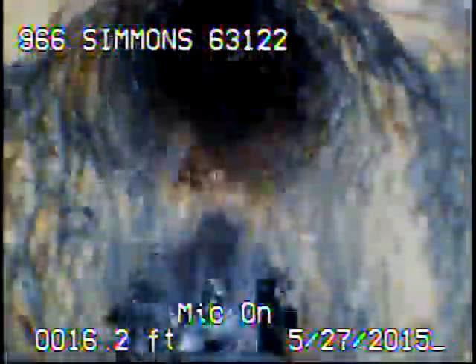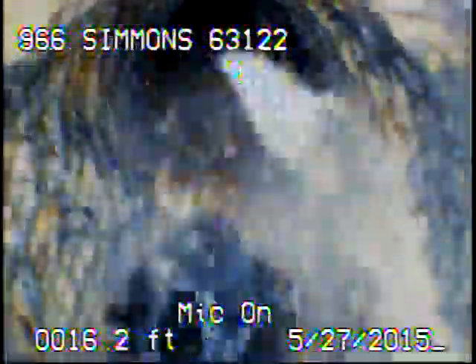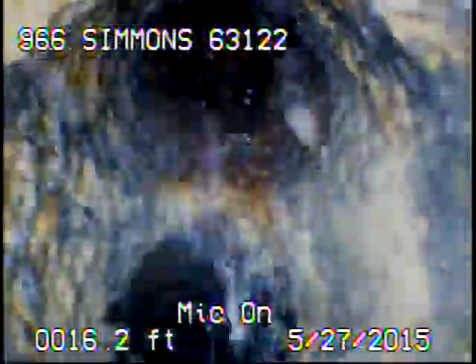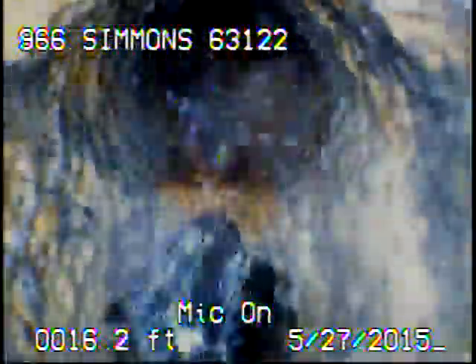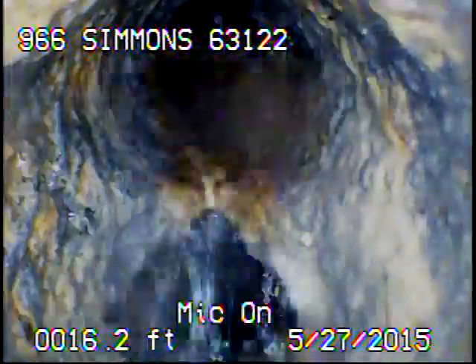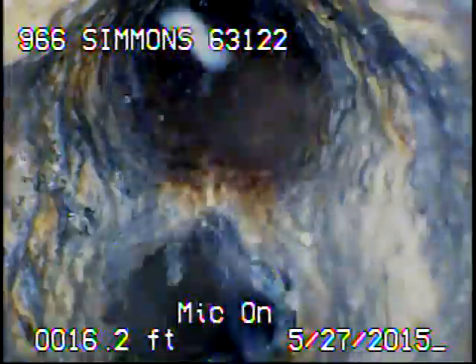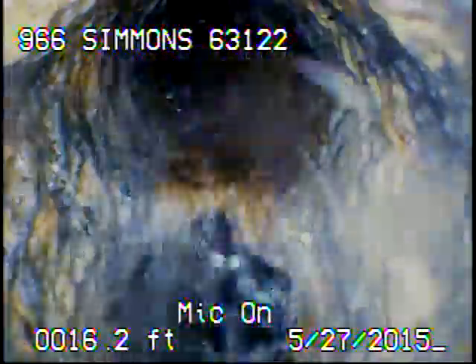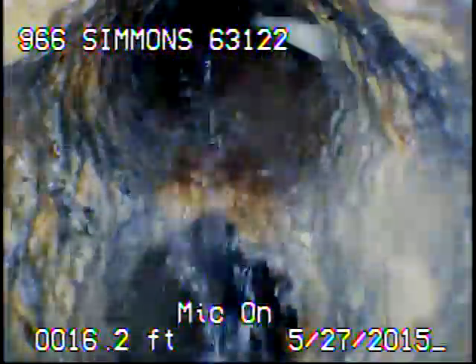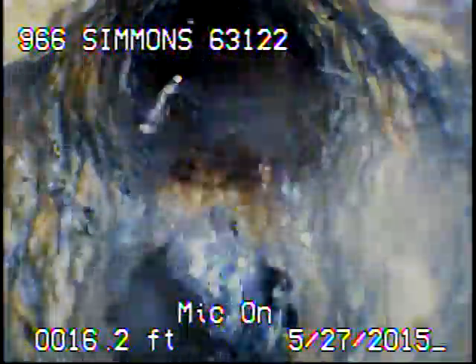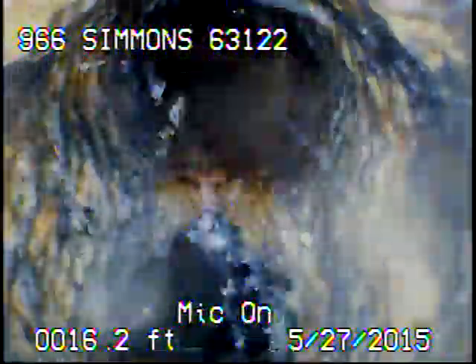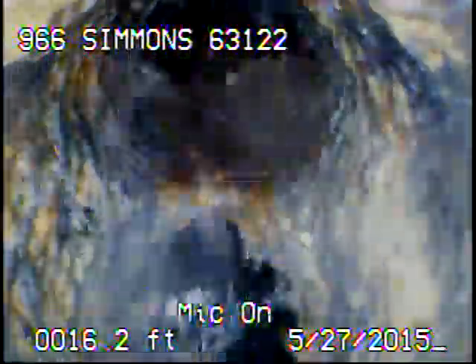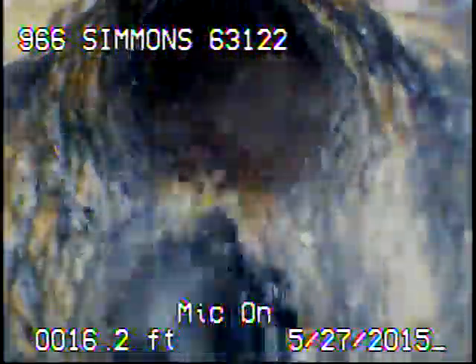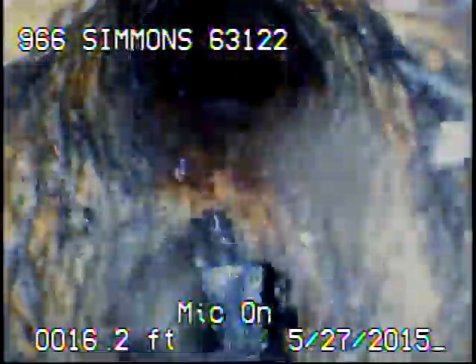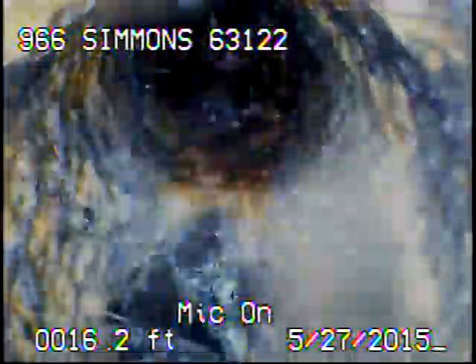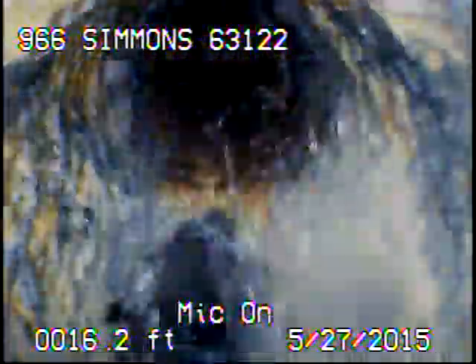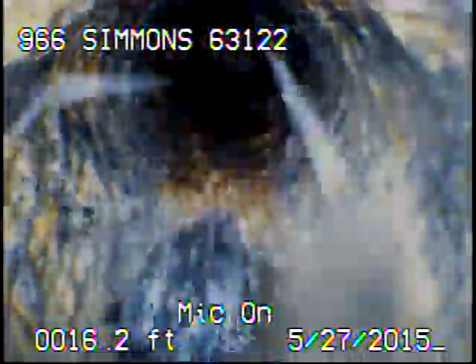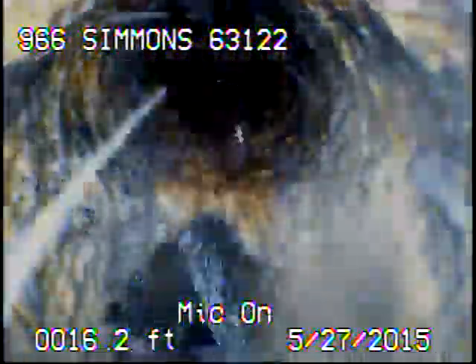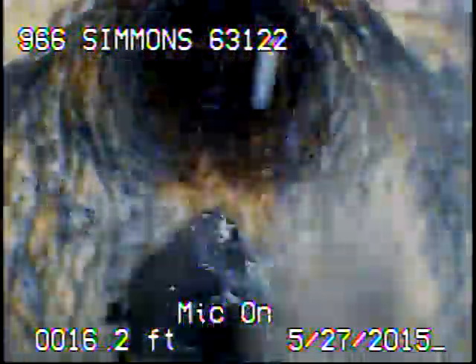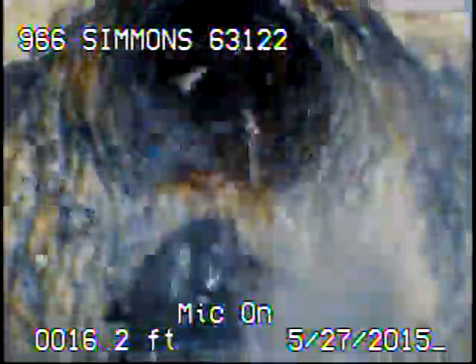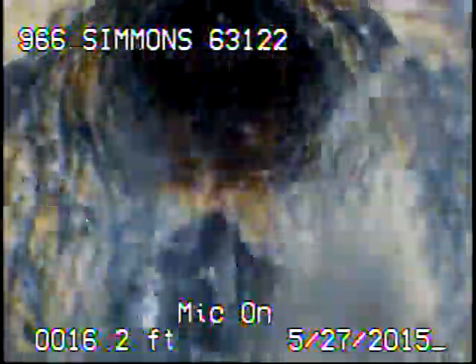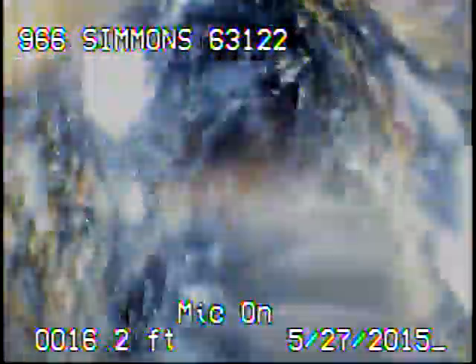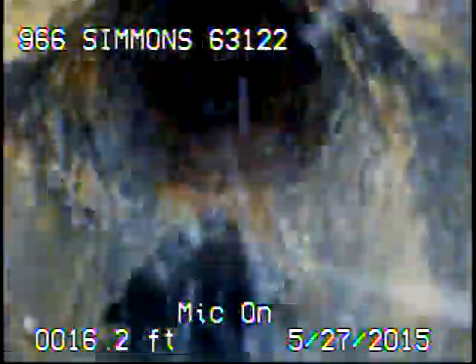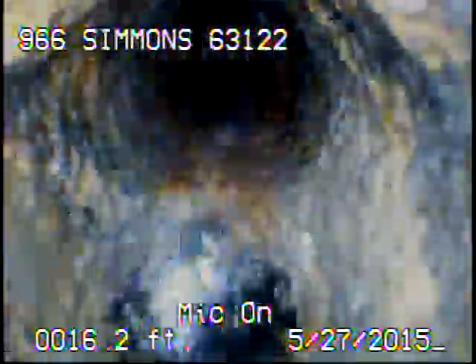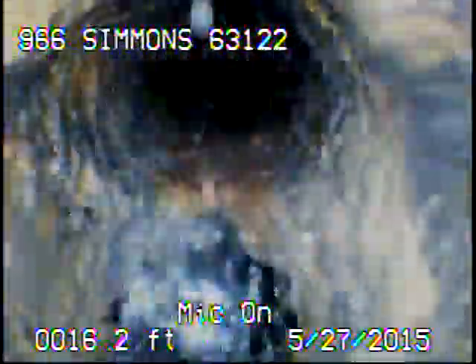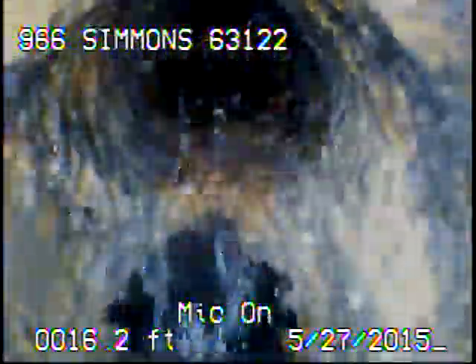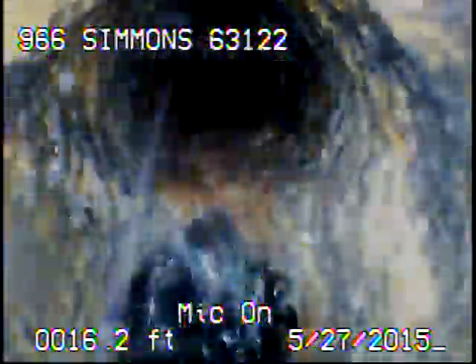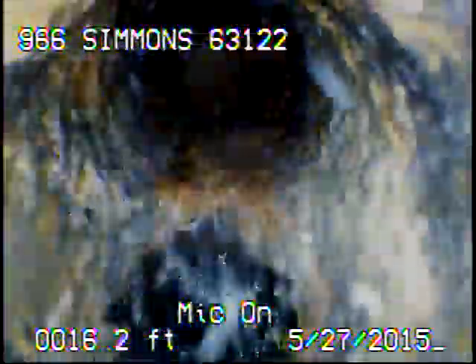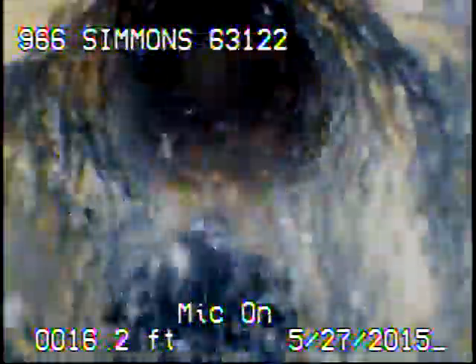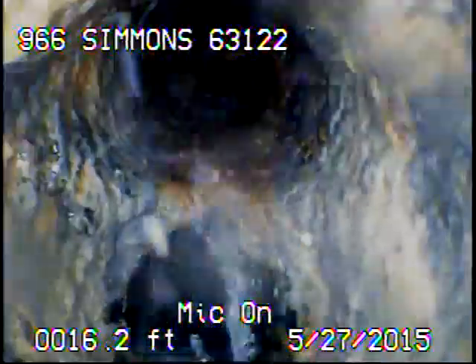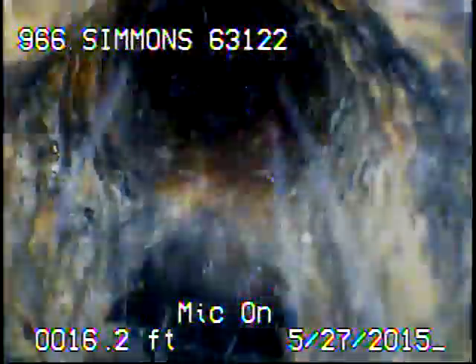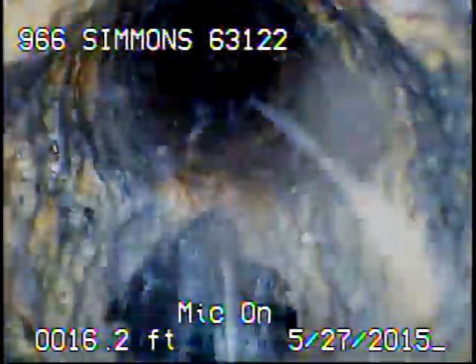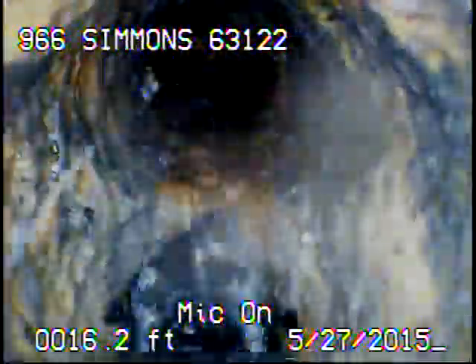Today's date is May 27, 2015. I'm at 966 Simmons, televising a sanitary sewer line from the 6-inch cleaner outside the house.